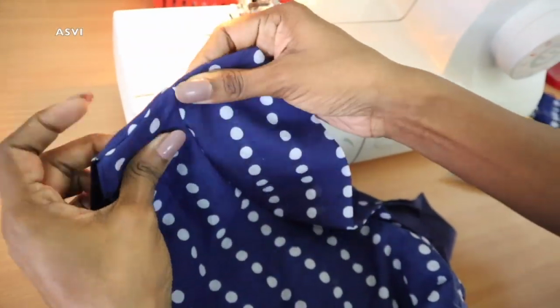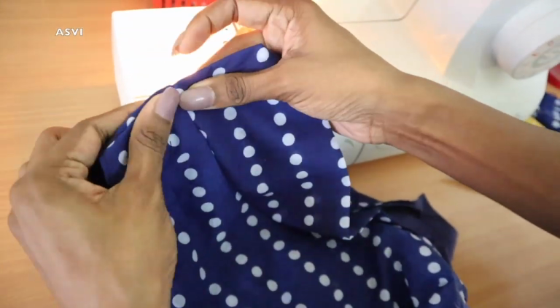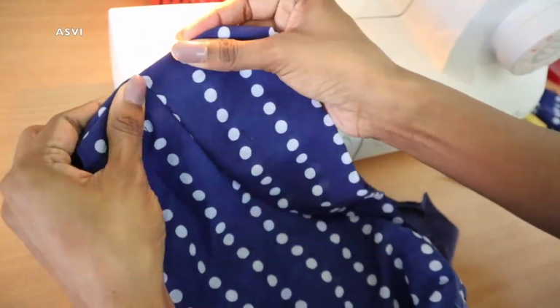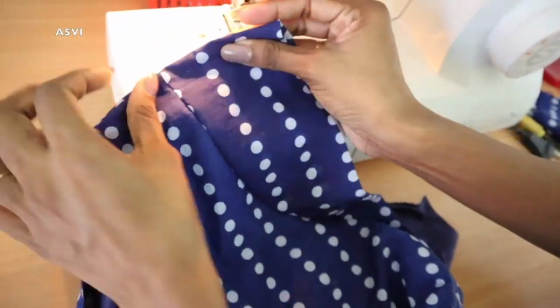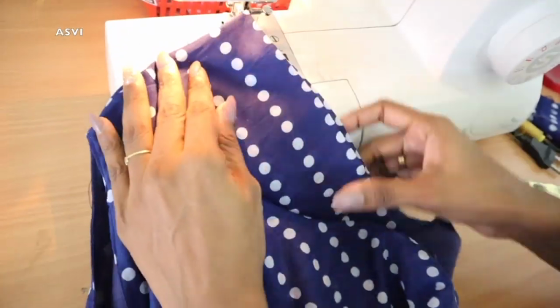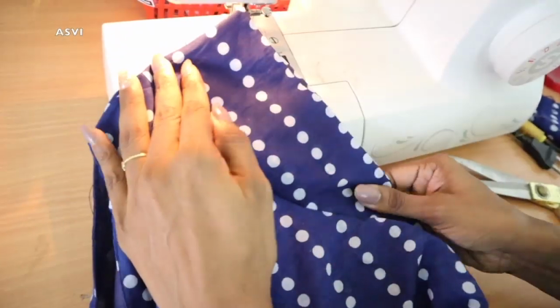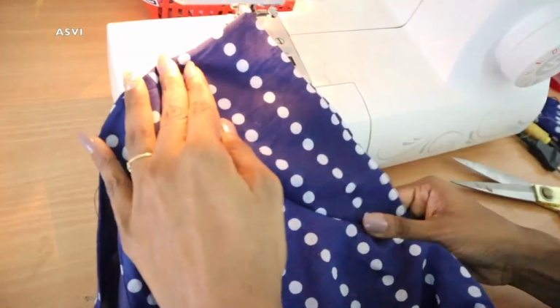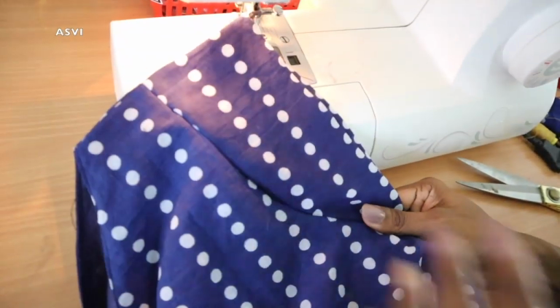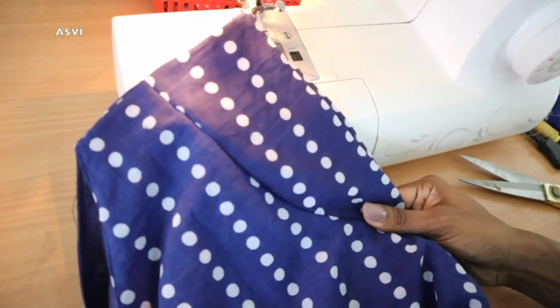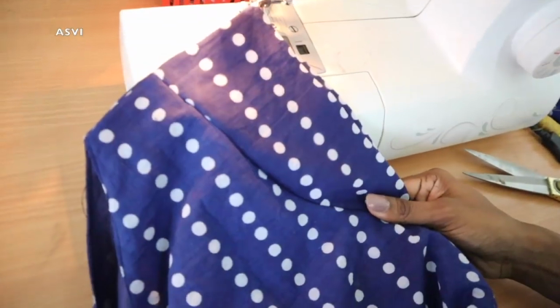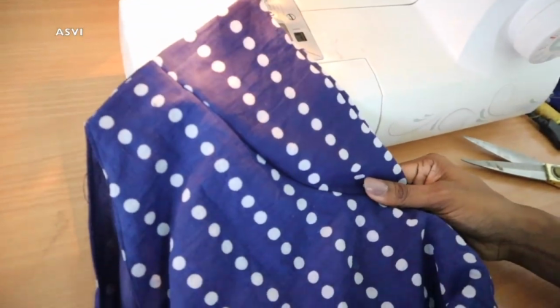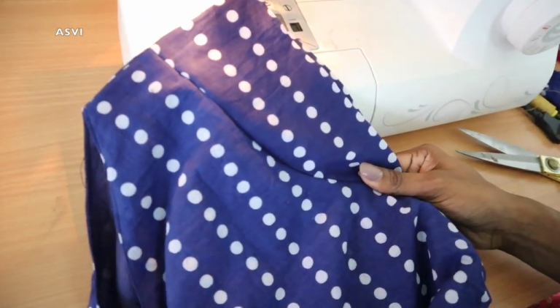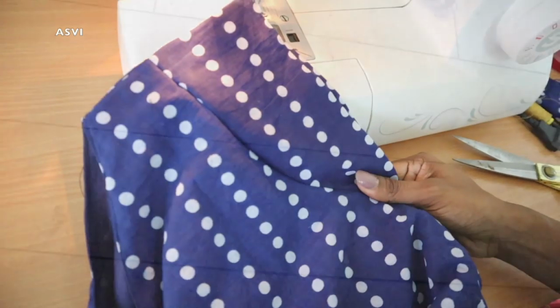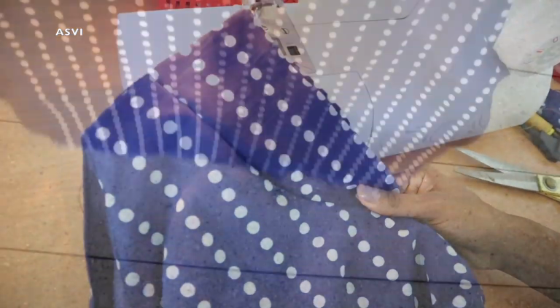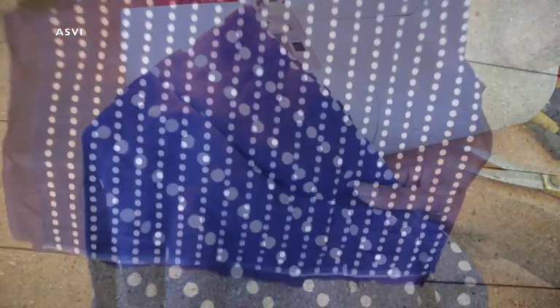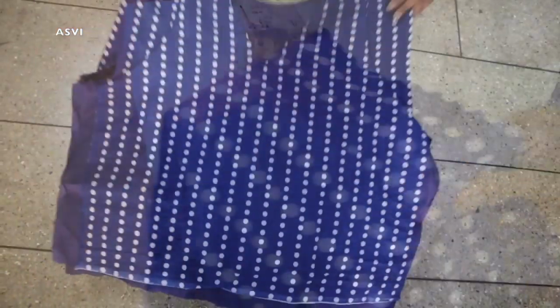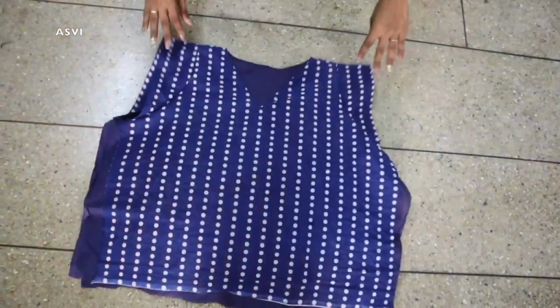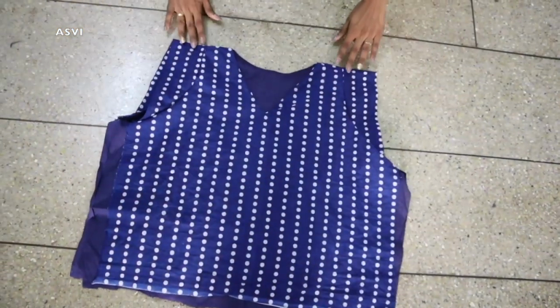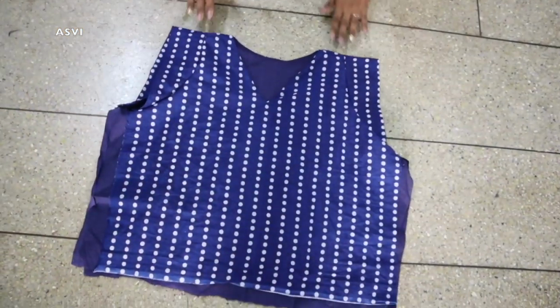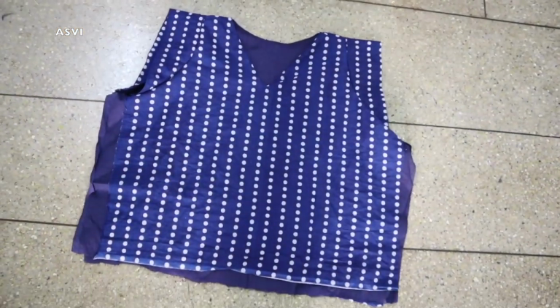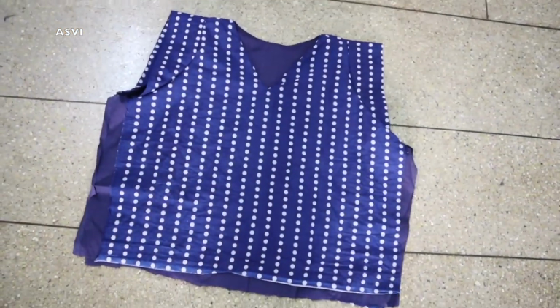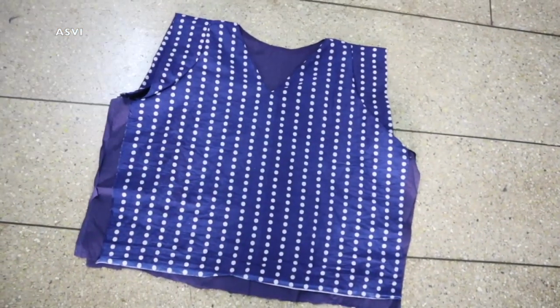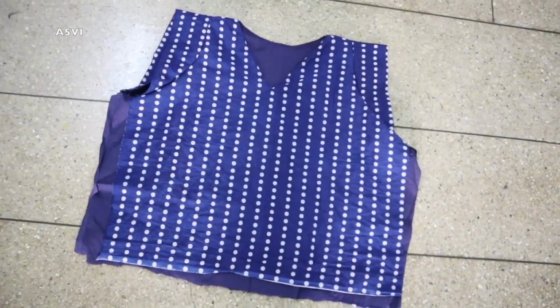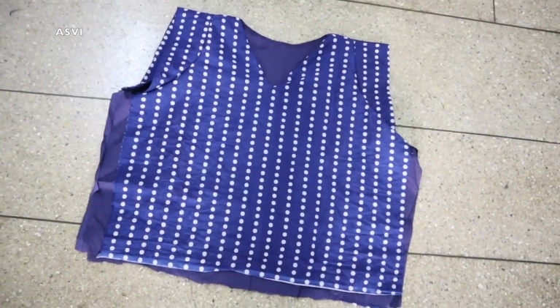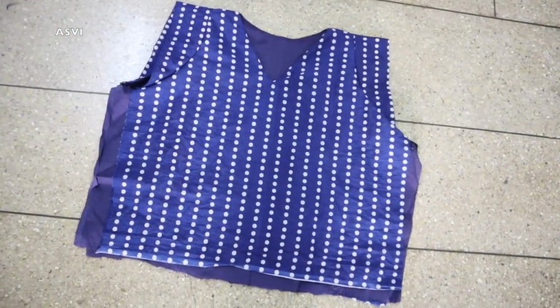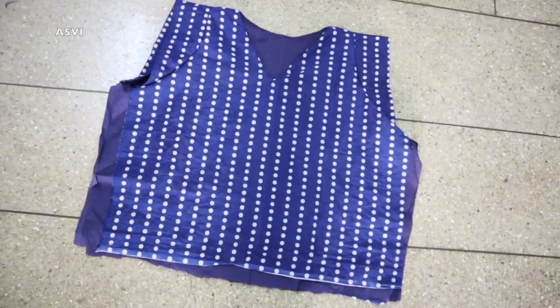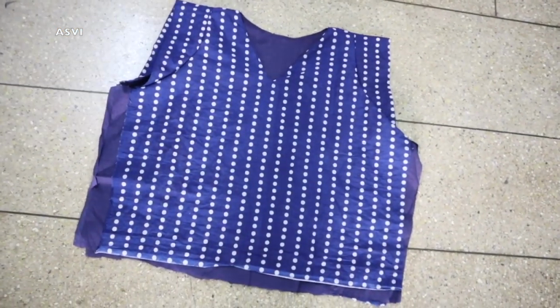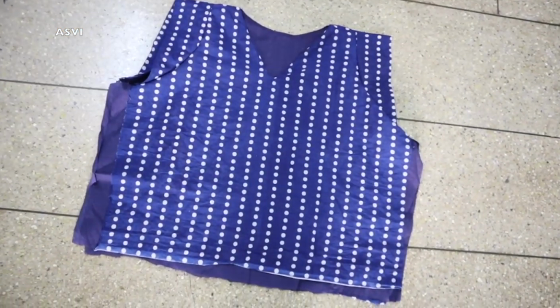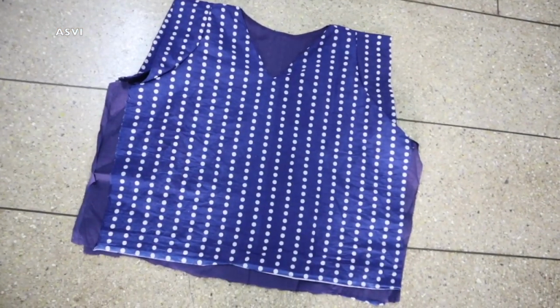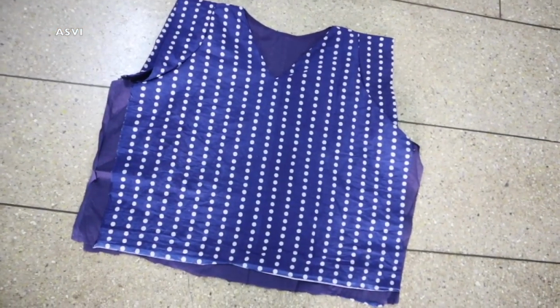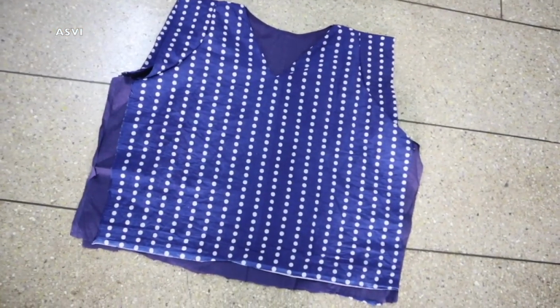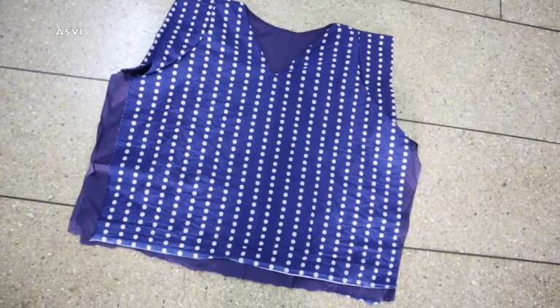I already have videos on sleeve attachment, so if you haven't seen those, take a look for more detail.